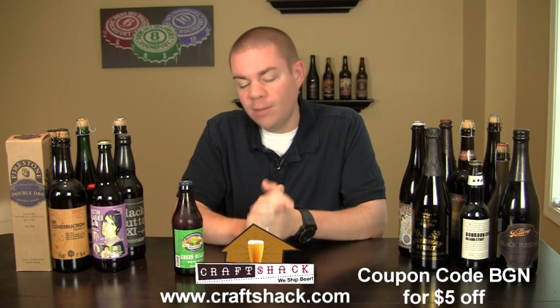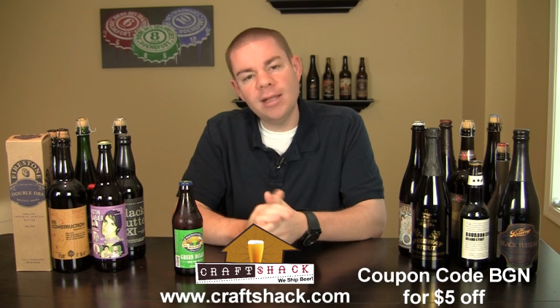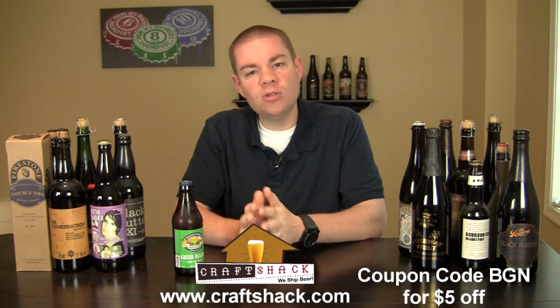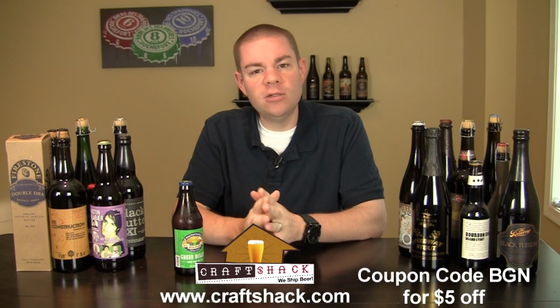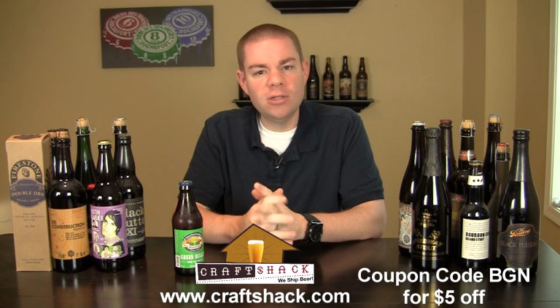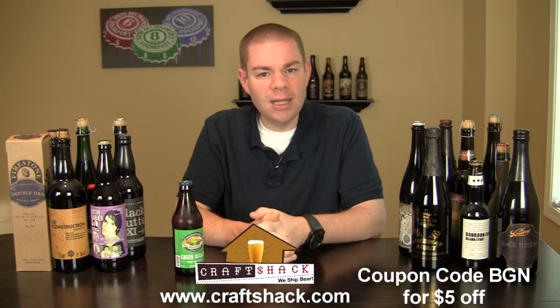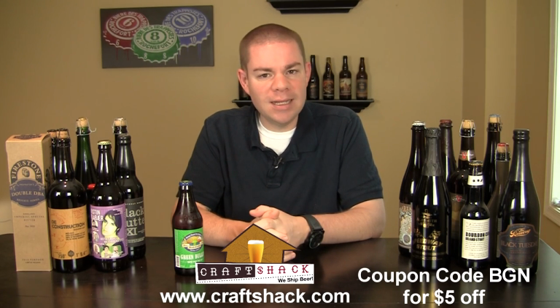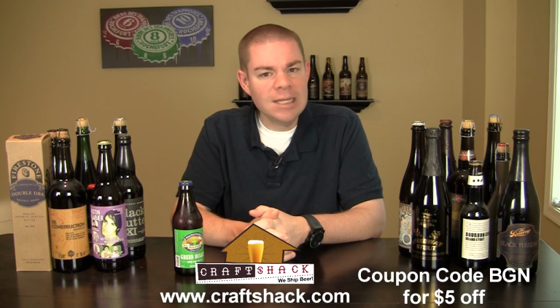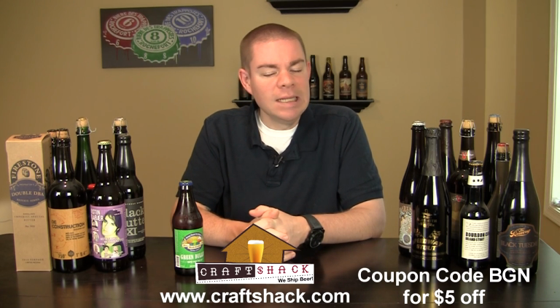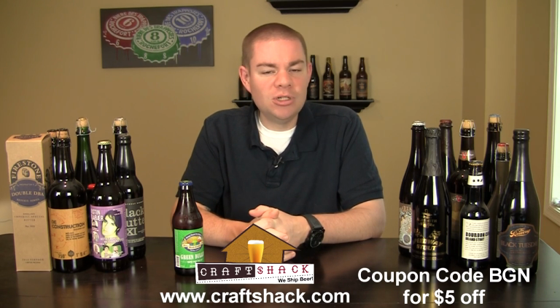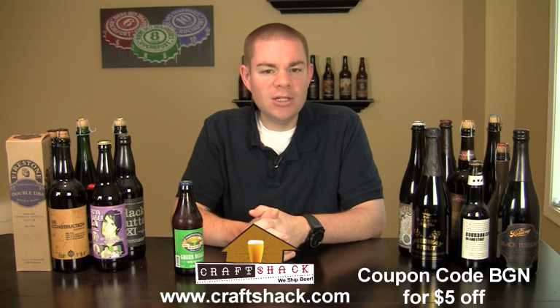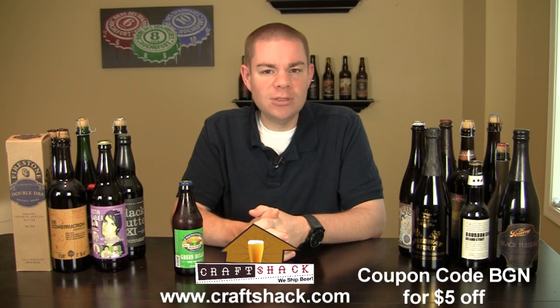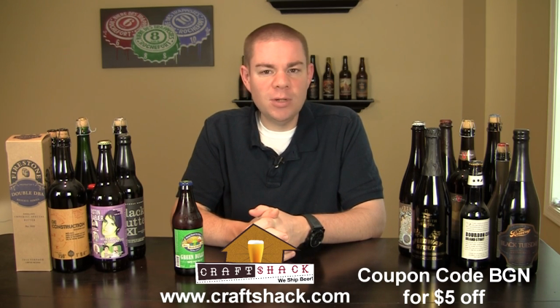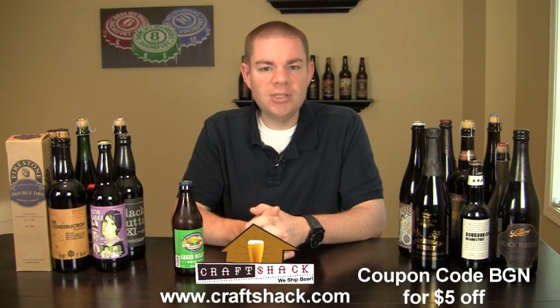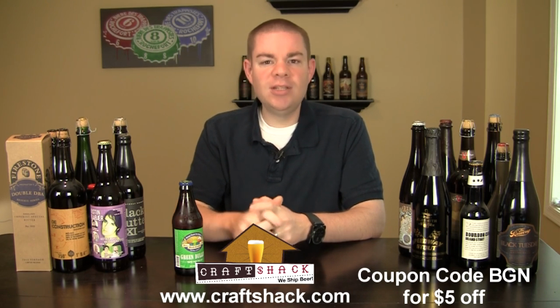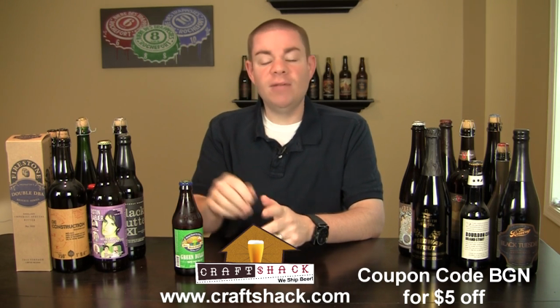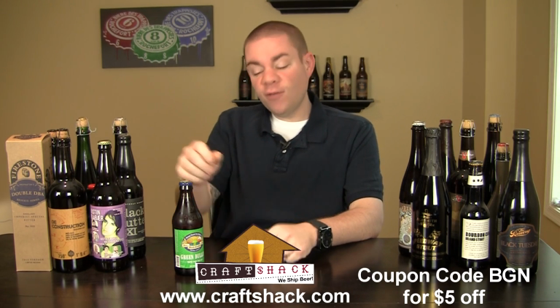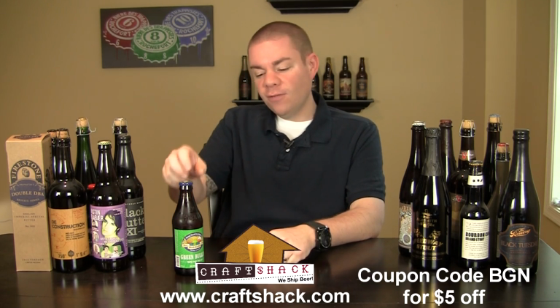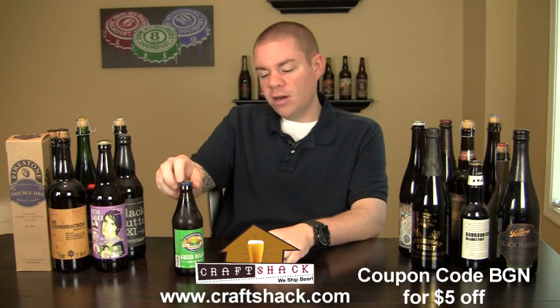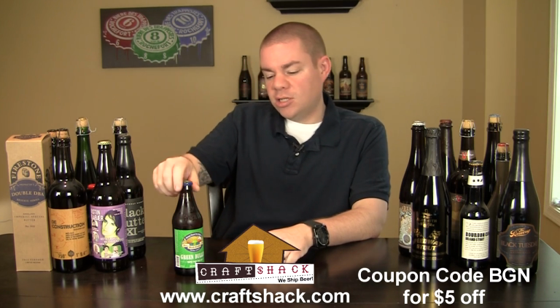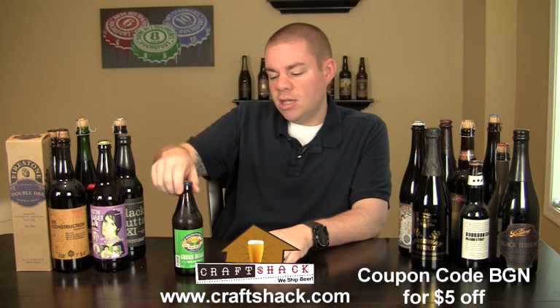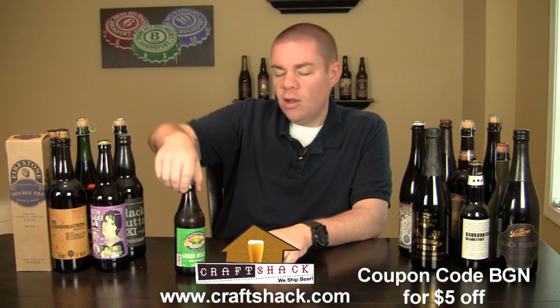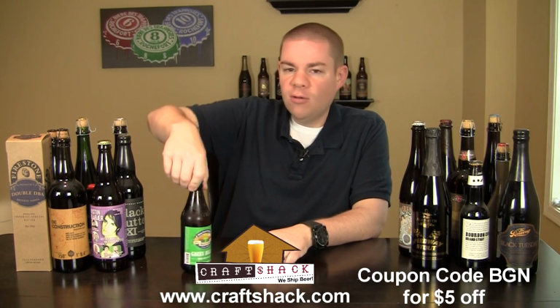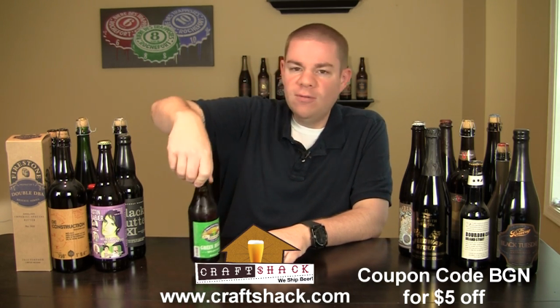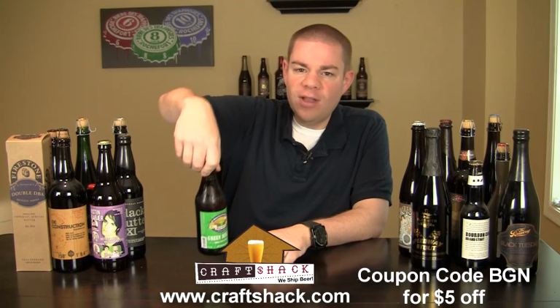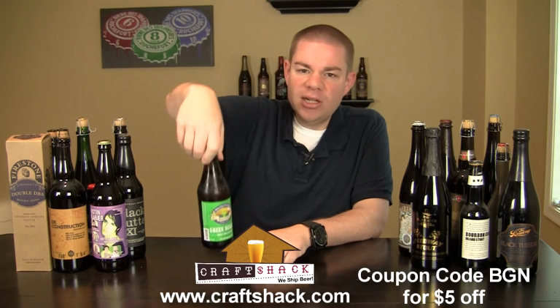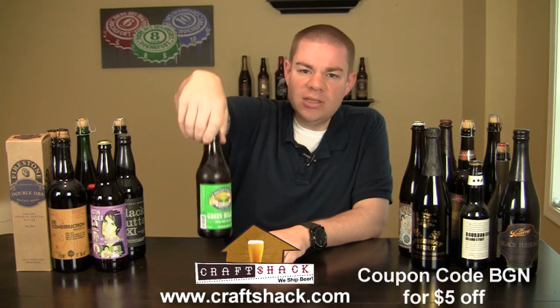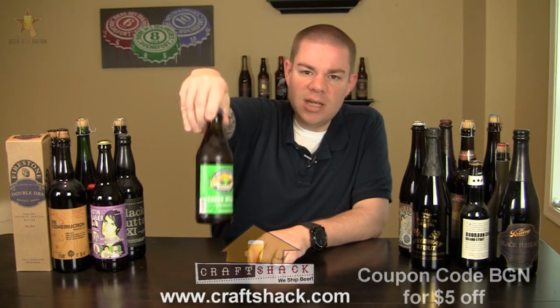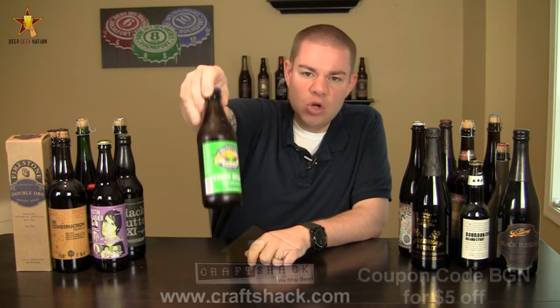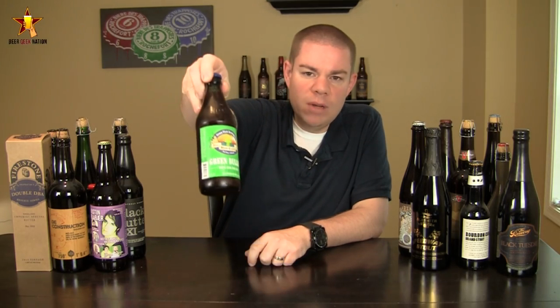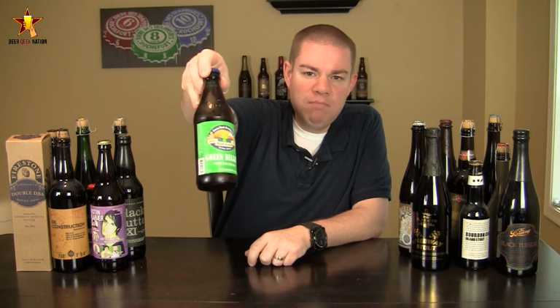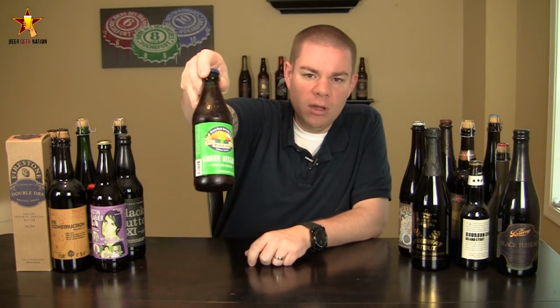Let me get this one into the glass and let you guys know how it smells and tastes, and give you the final verdict on Green Flash's Green Bullet.